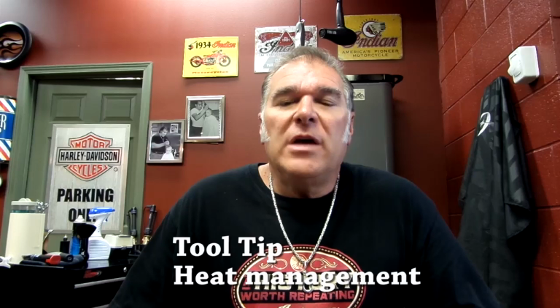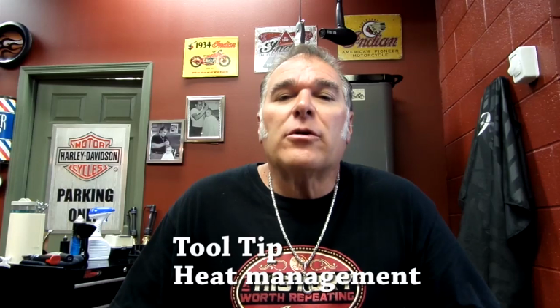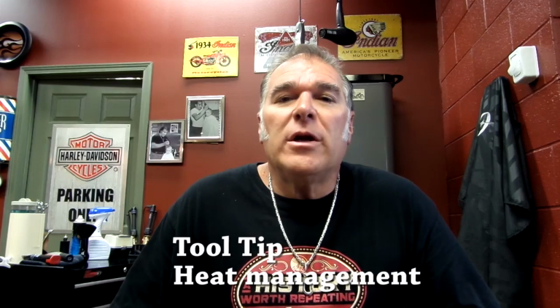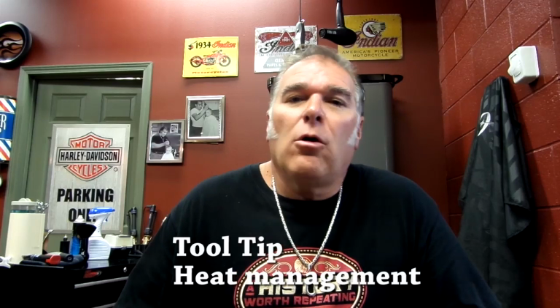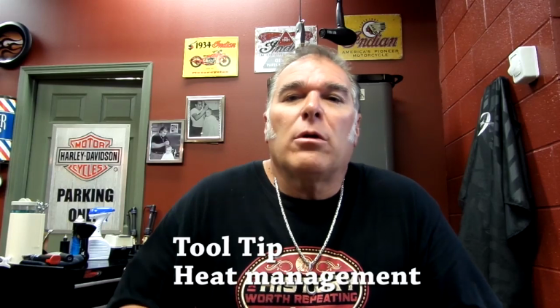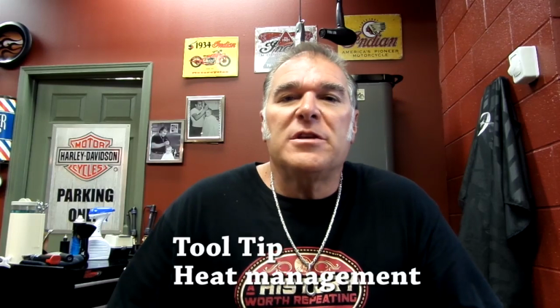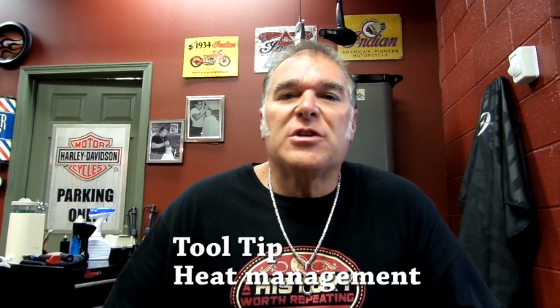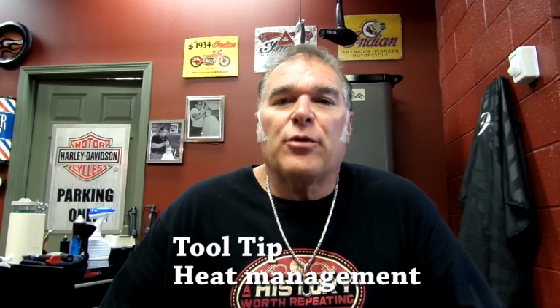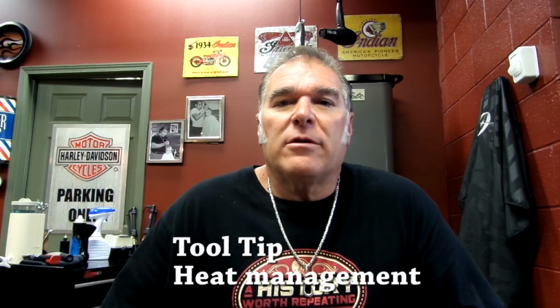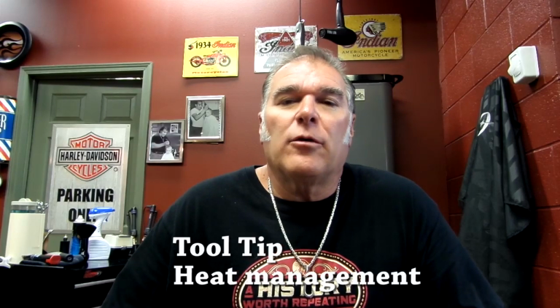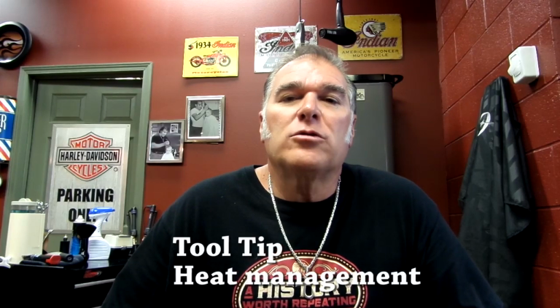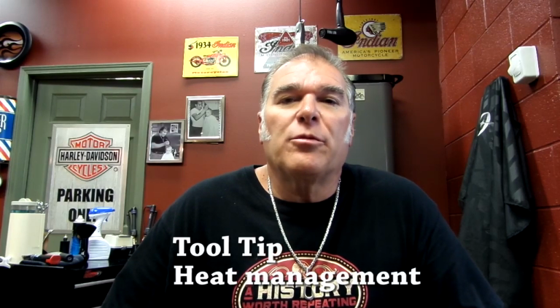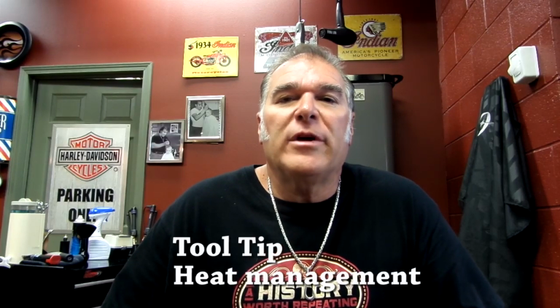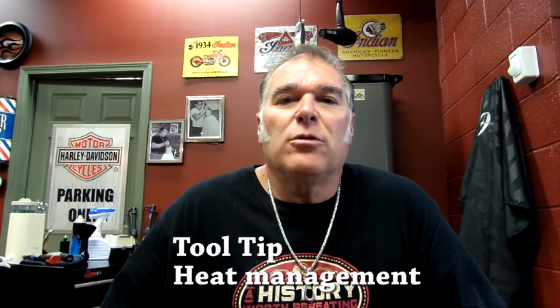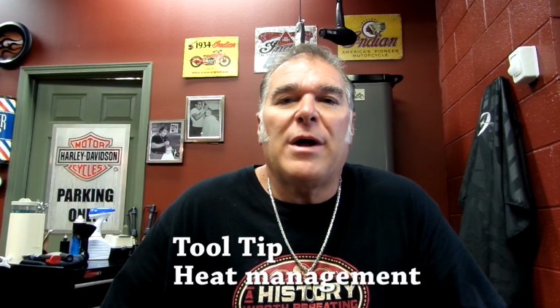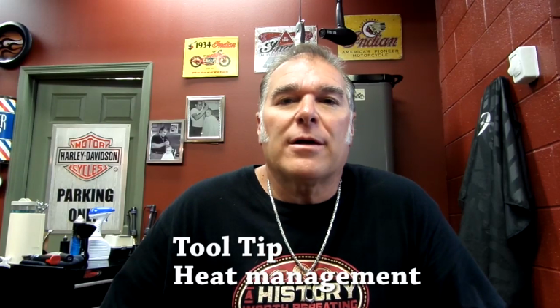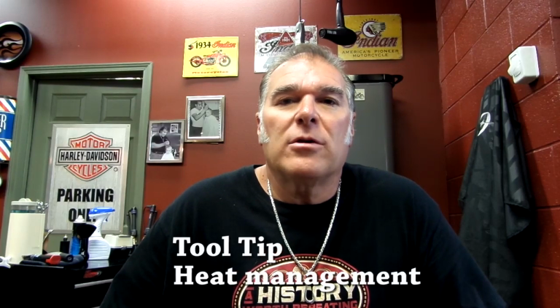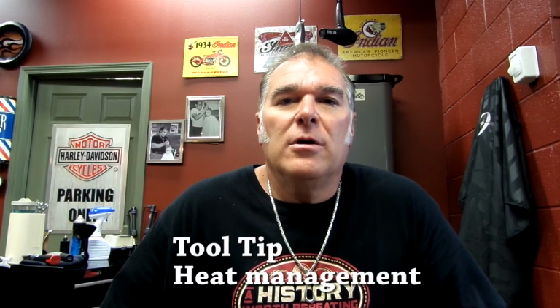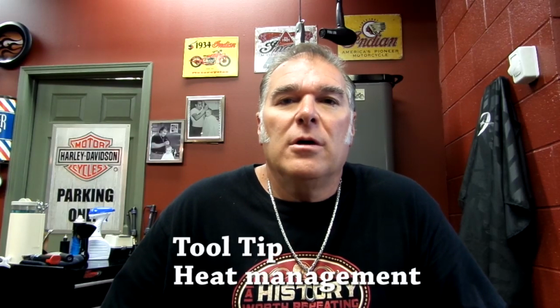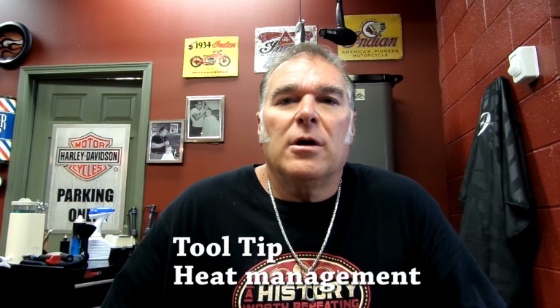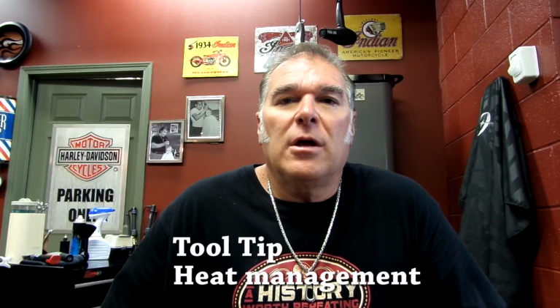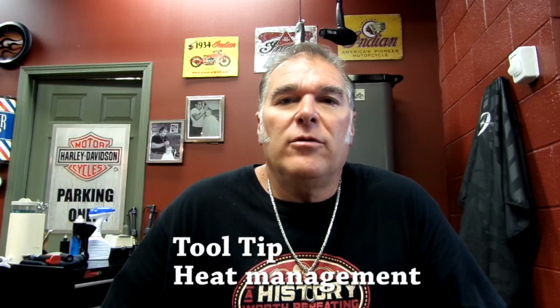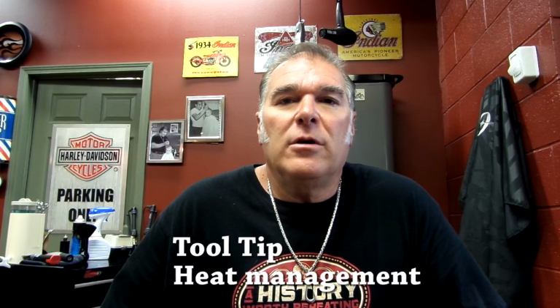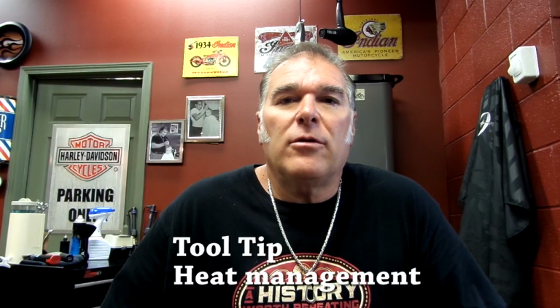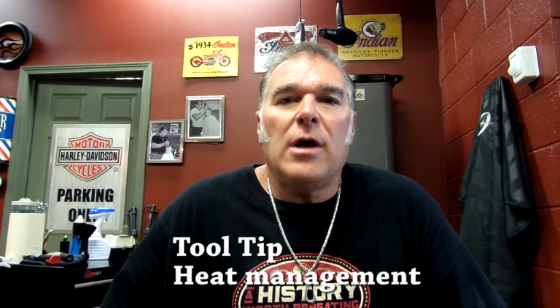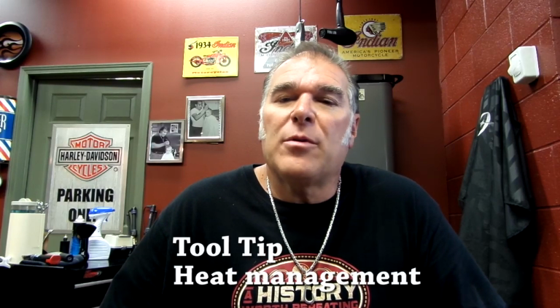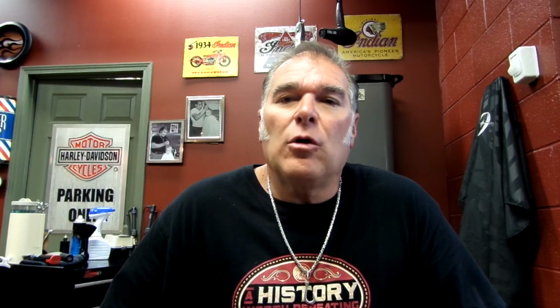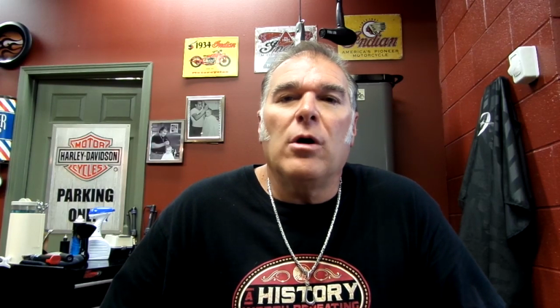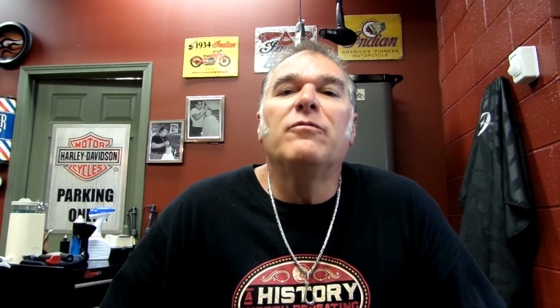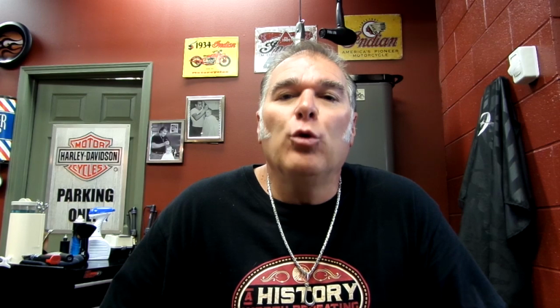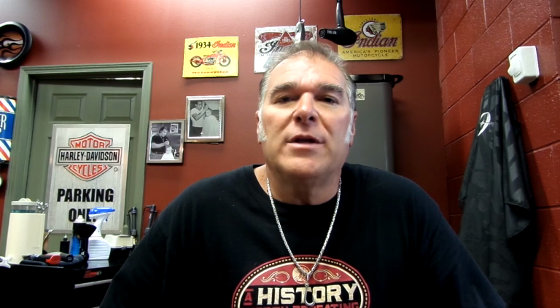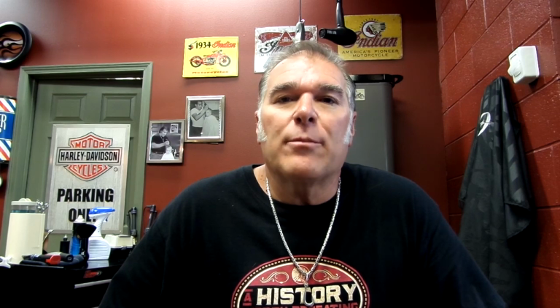David Green, Global Artistic Director for Oster Professional Products. I'm going to give you another episode of Tool Tips.